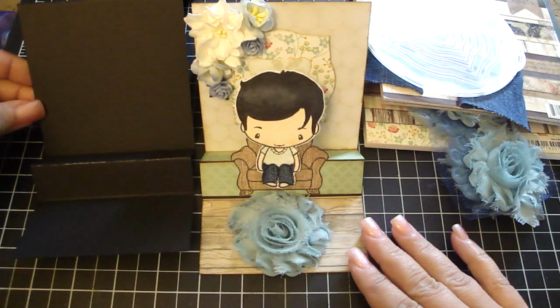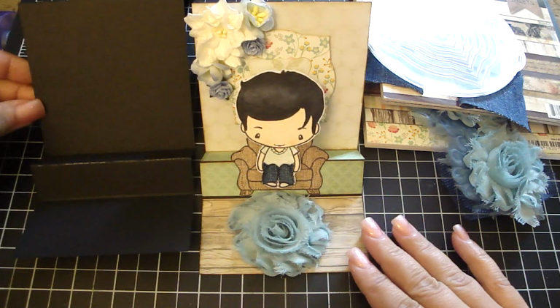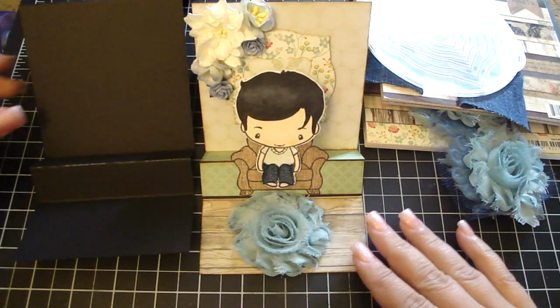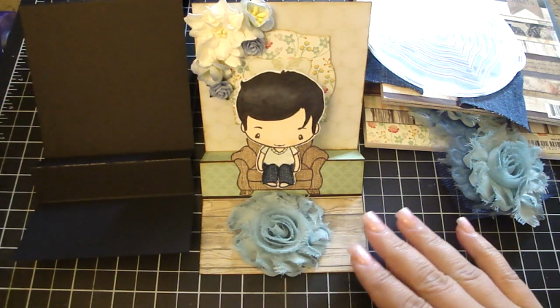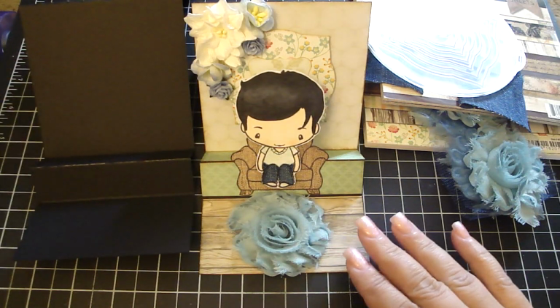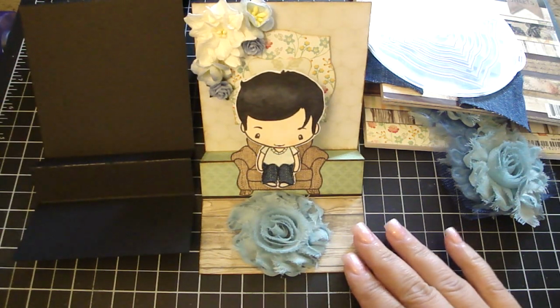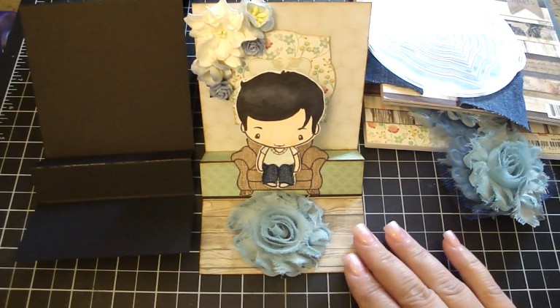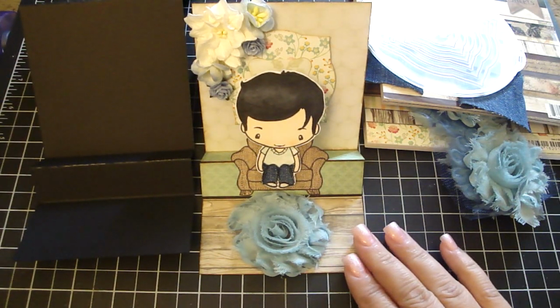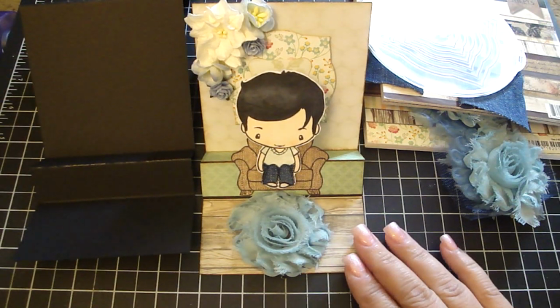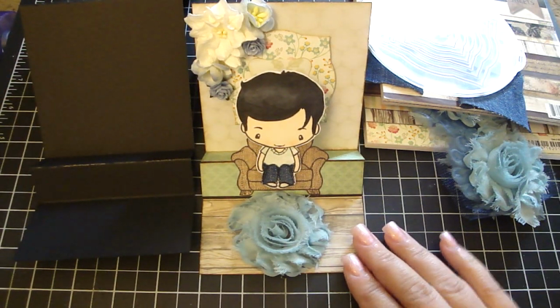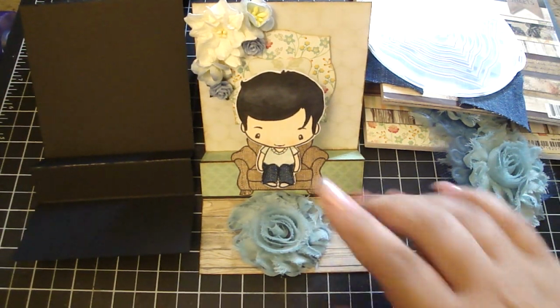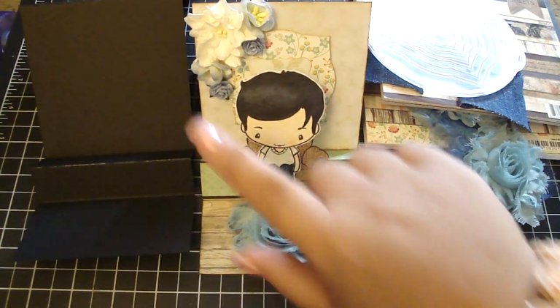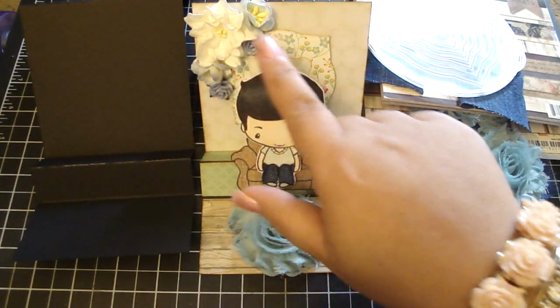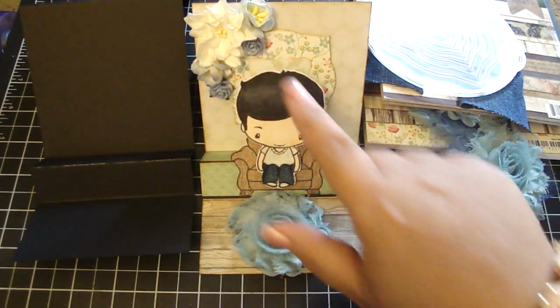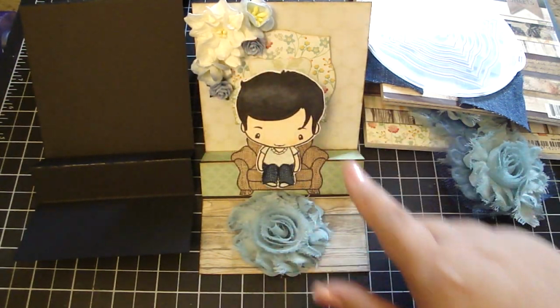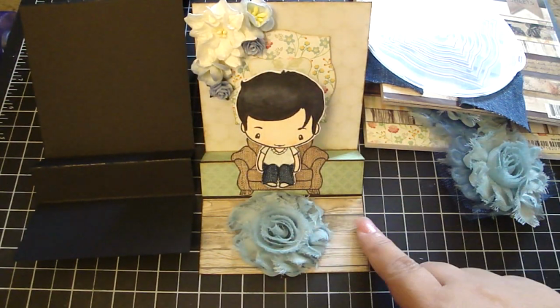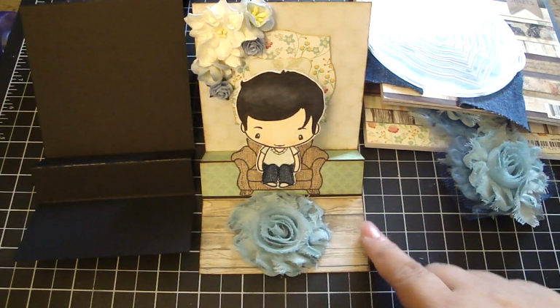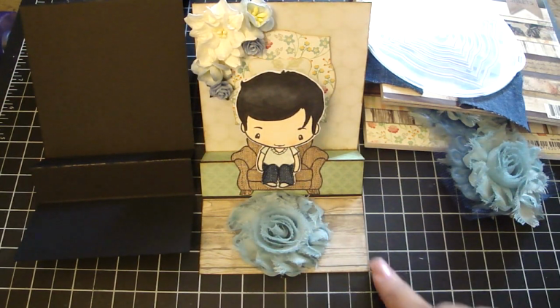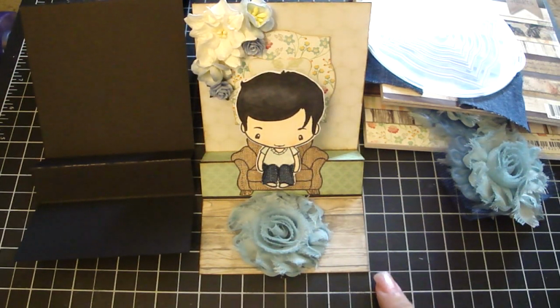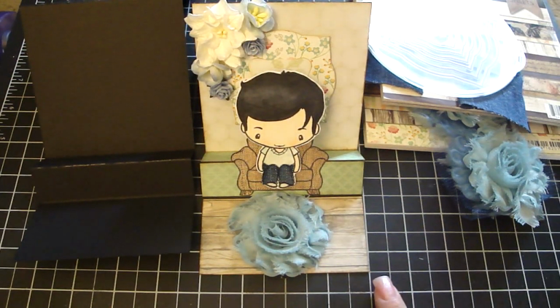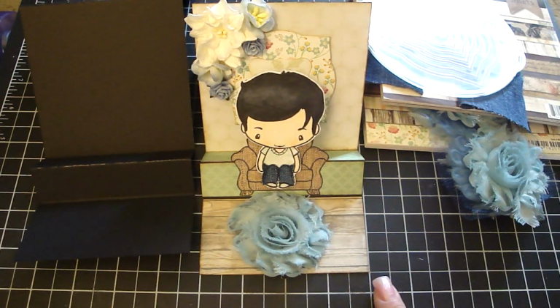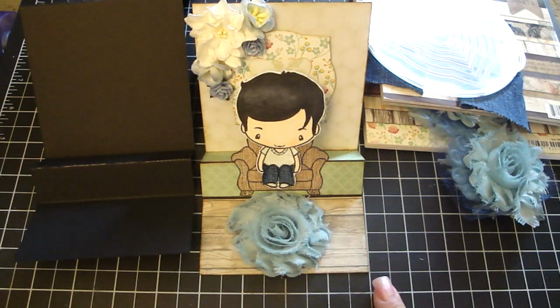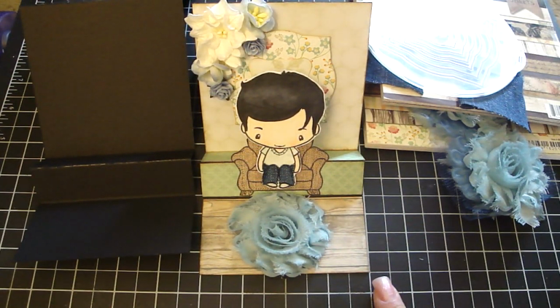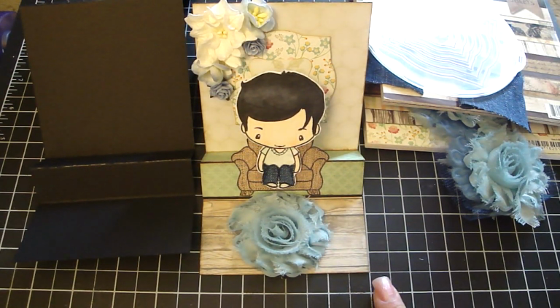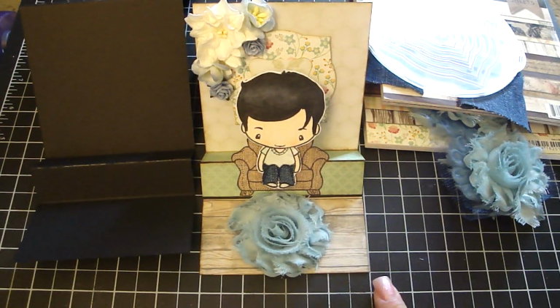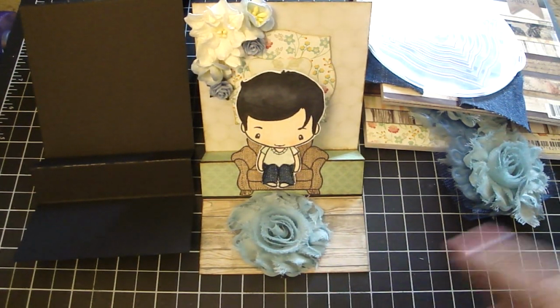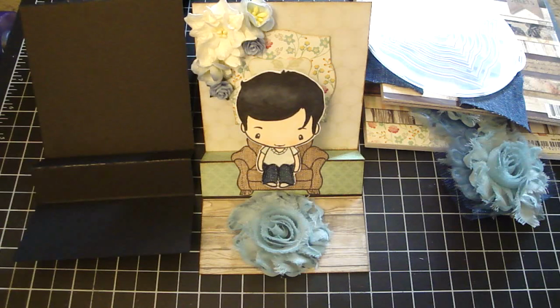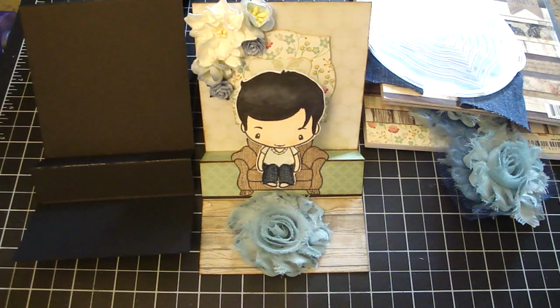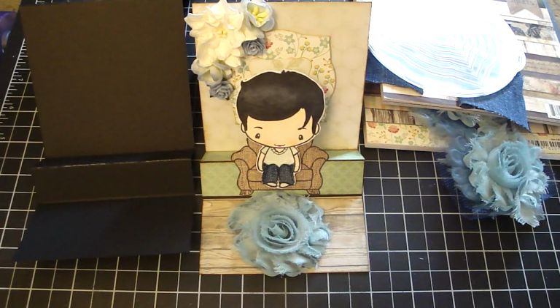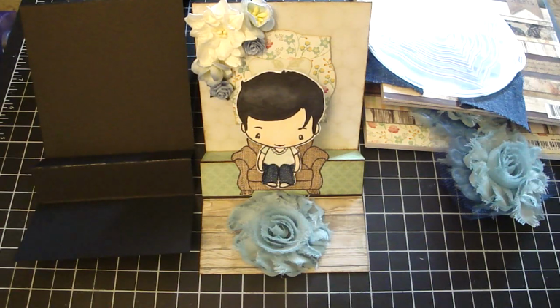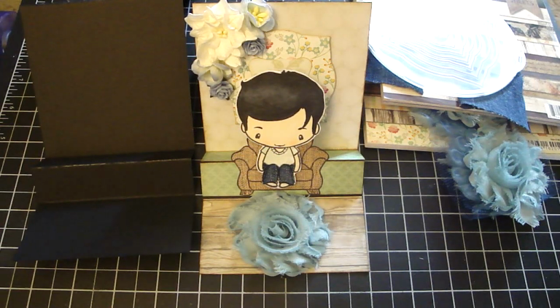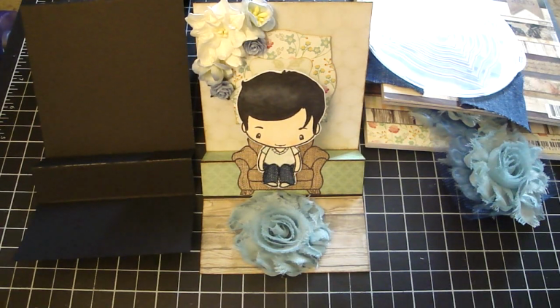You can get all these really gorgeous flowers at iamroses.com. Thanks everyone for watching, bye!